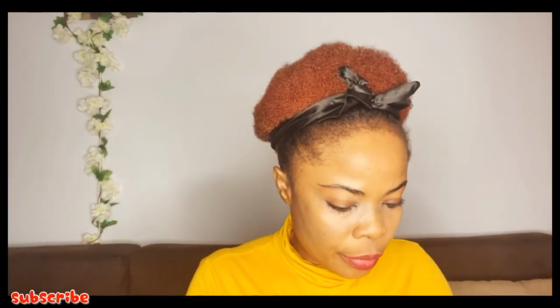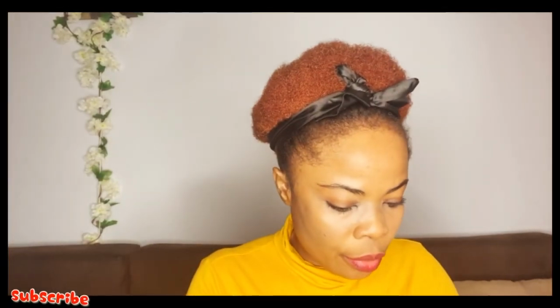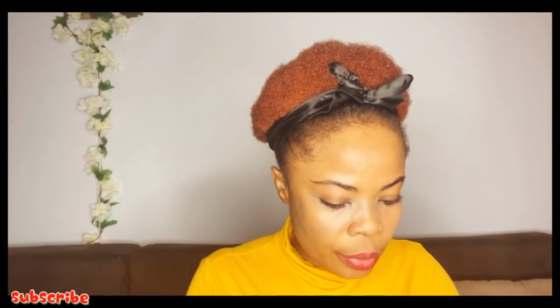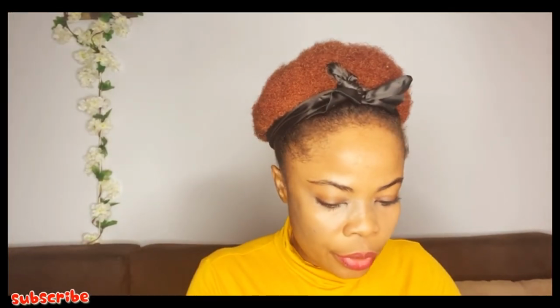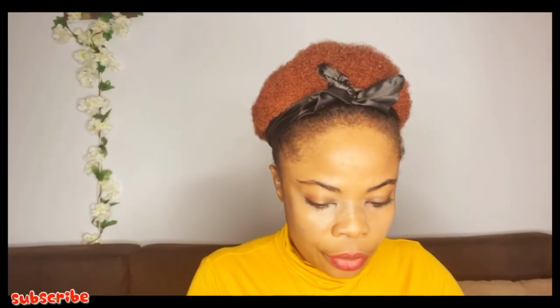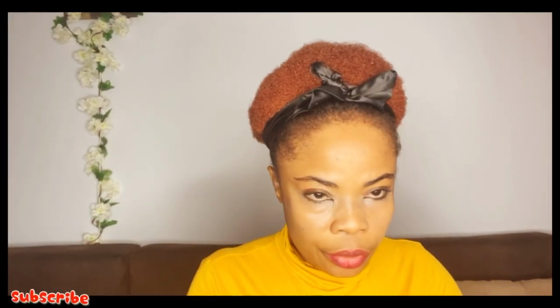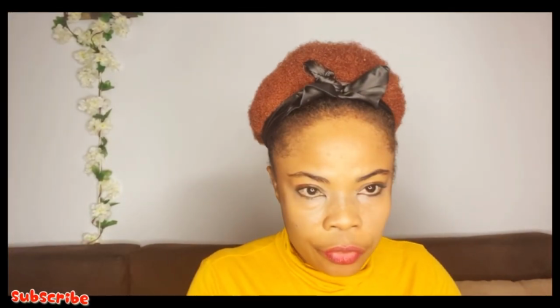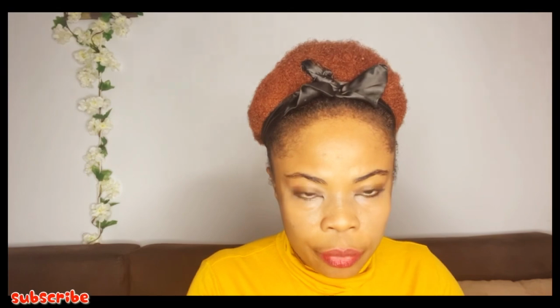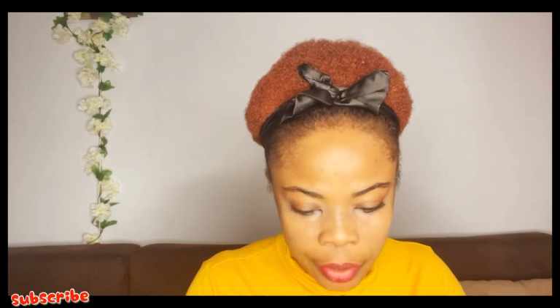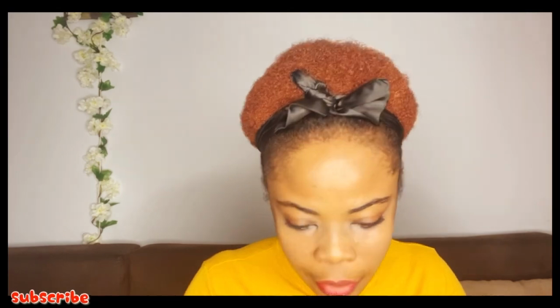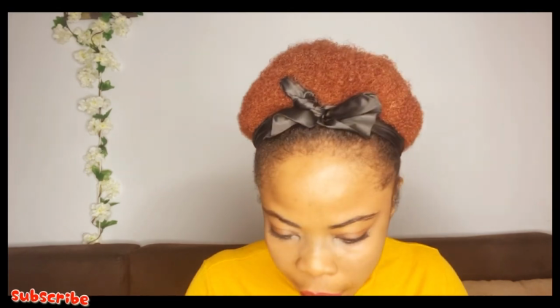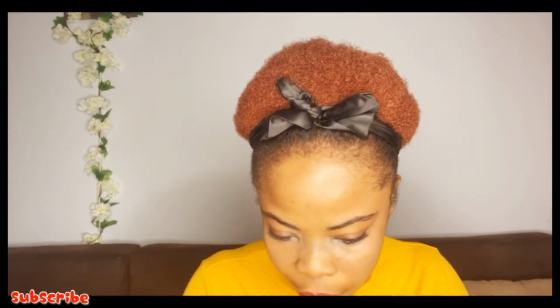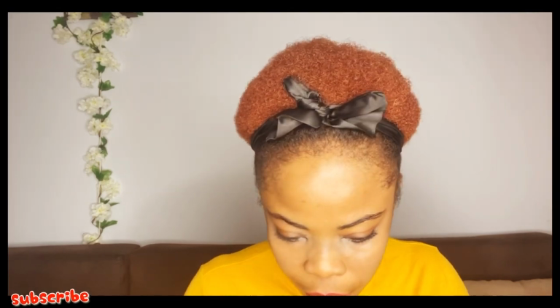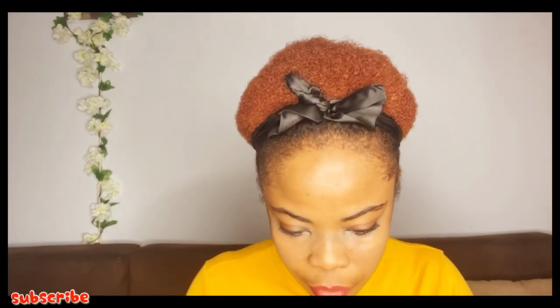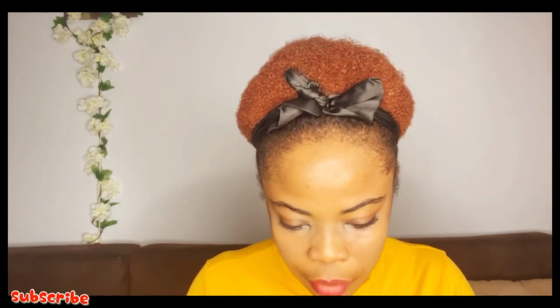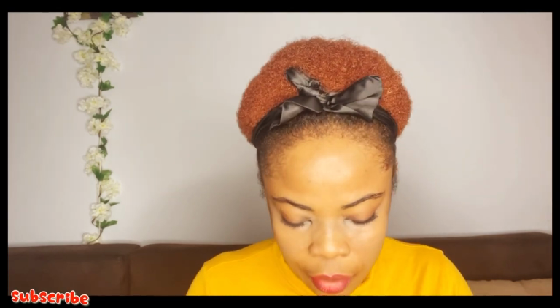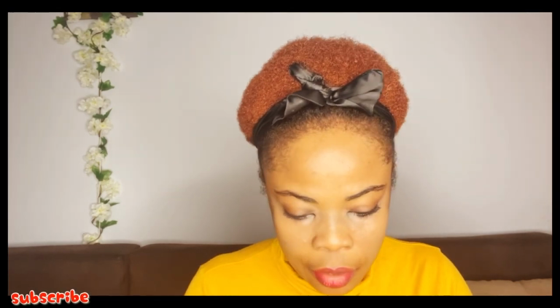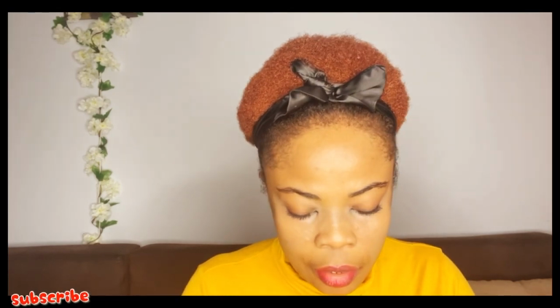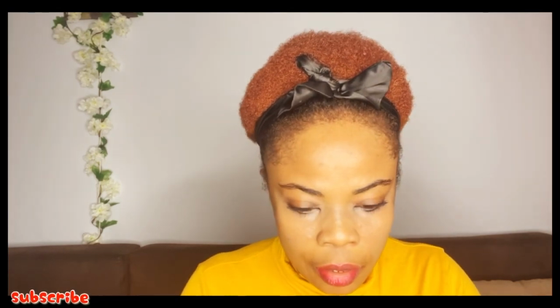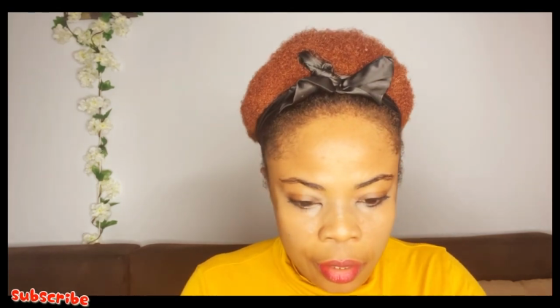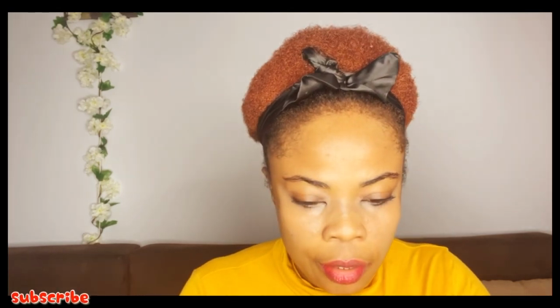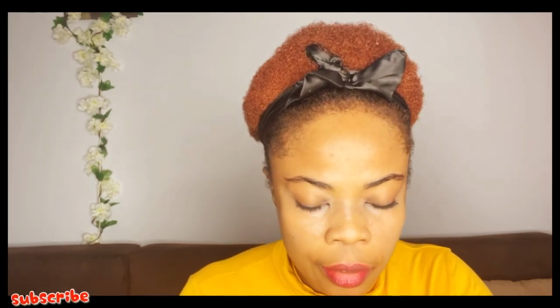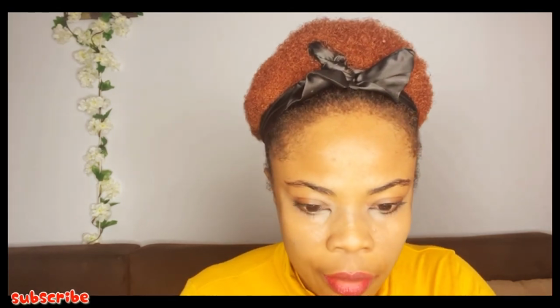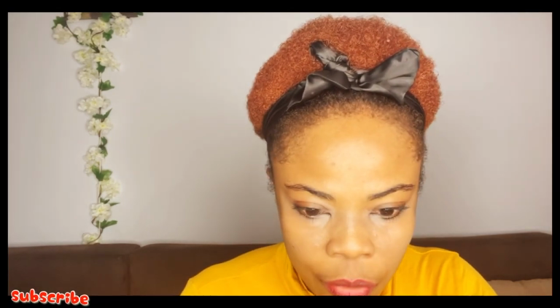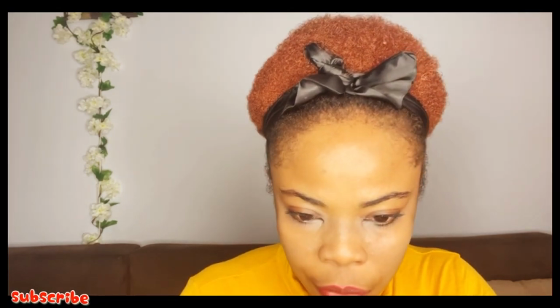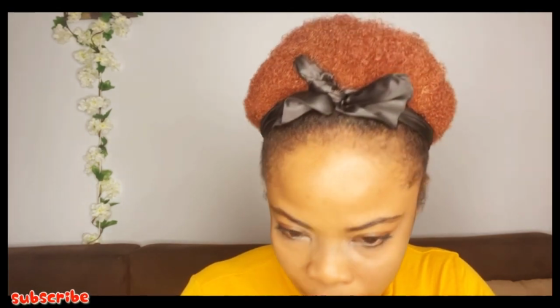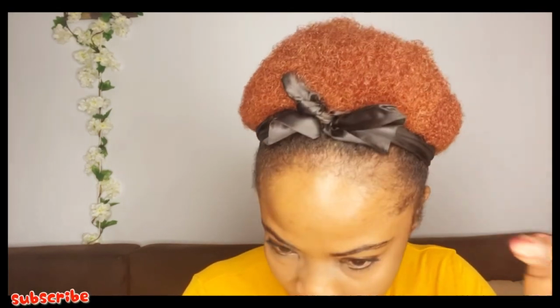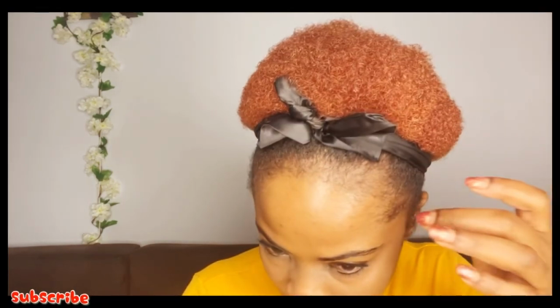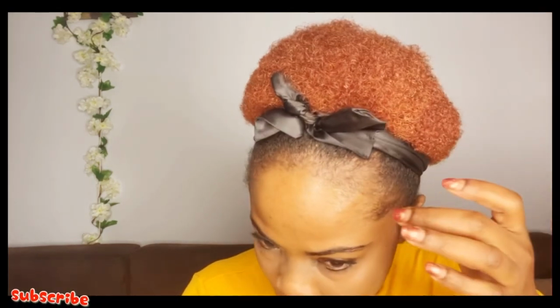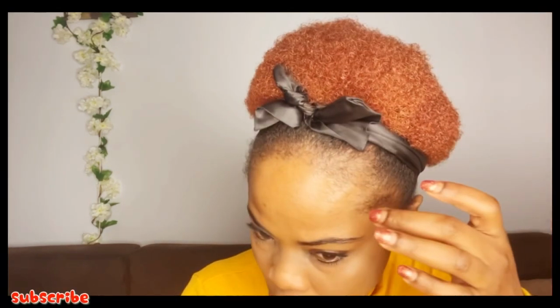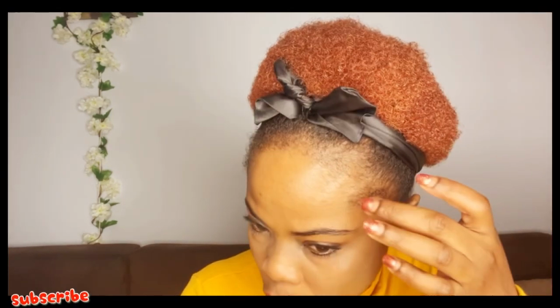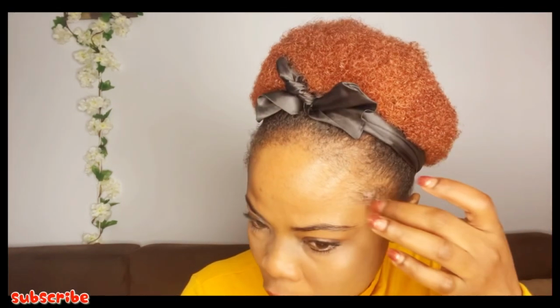I can do my edges if I want. I'm using my Shine-On Jam — I always use it for my edges. That is basically what I use for my edges.